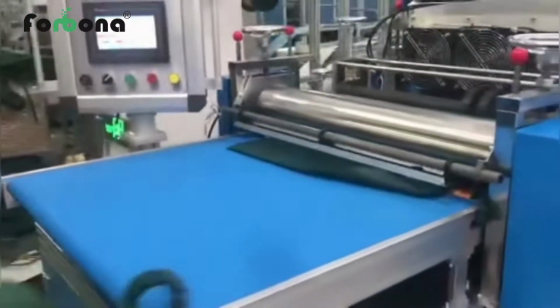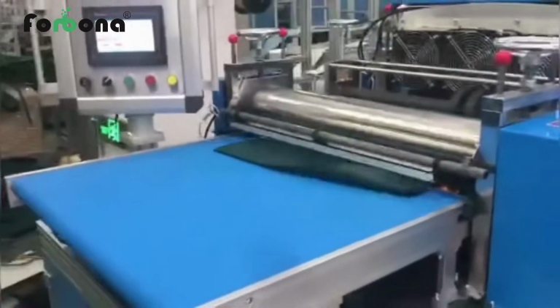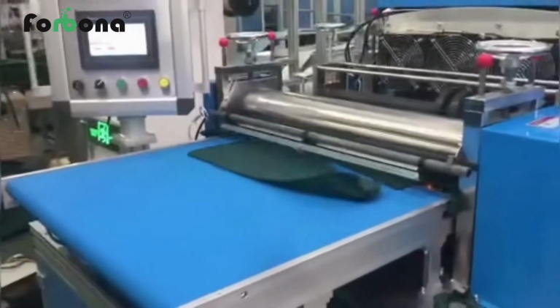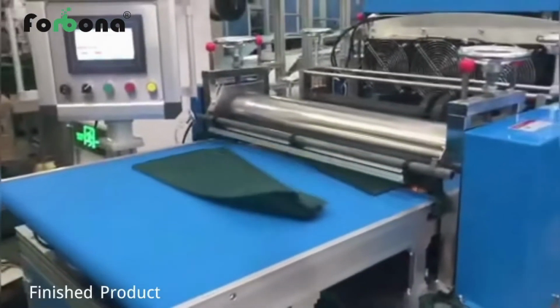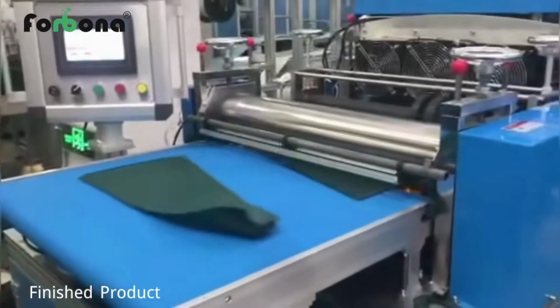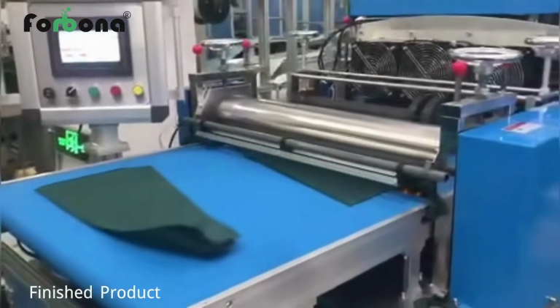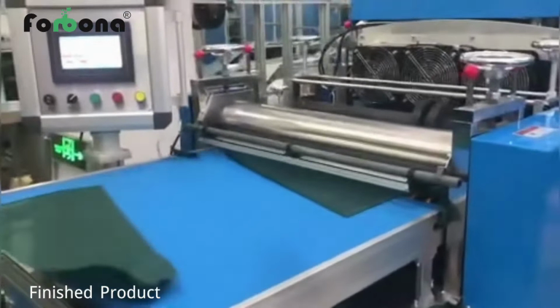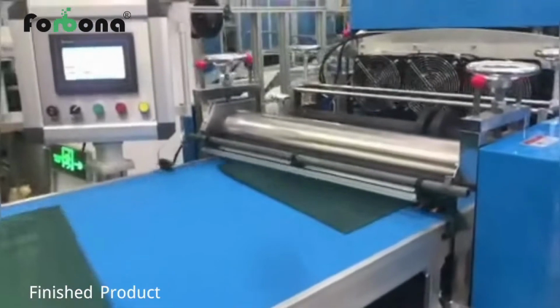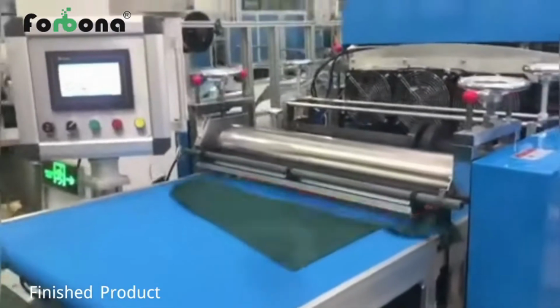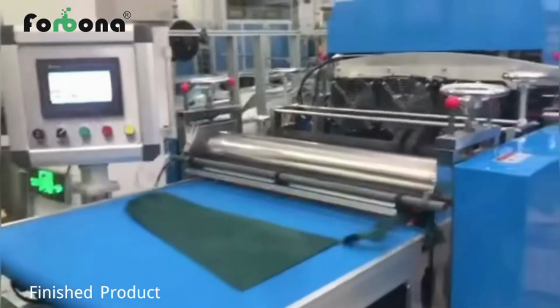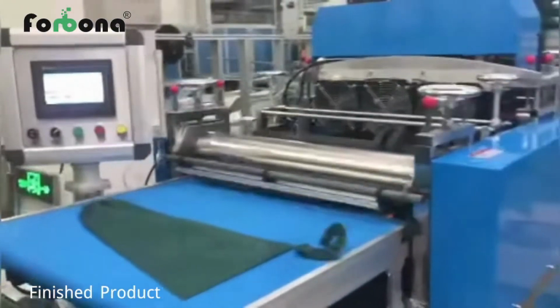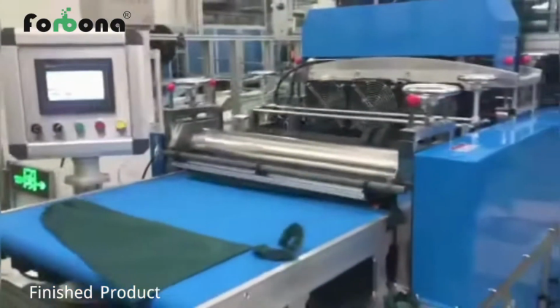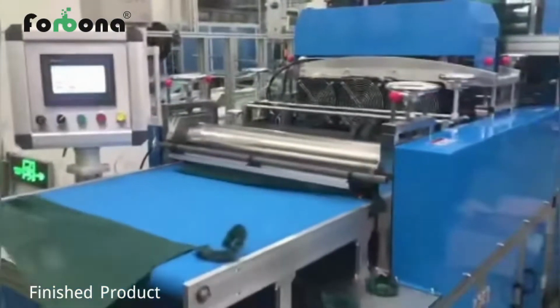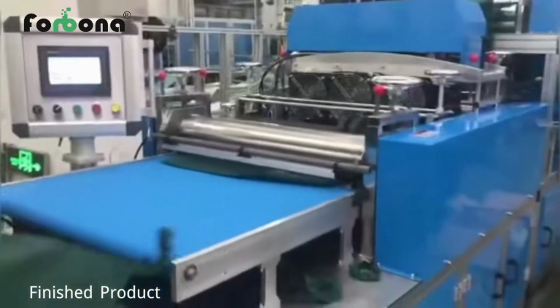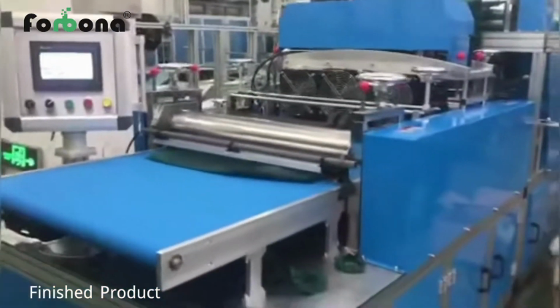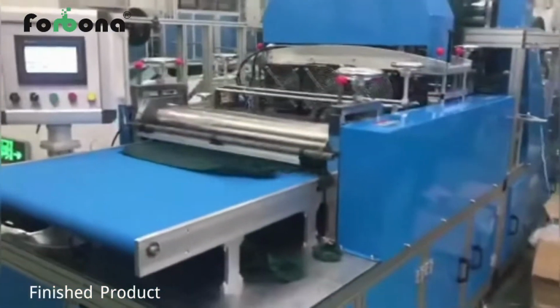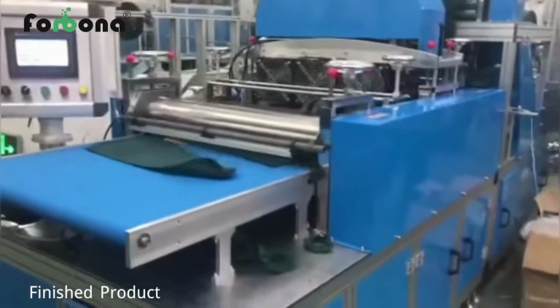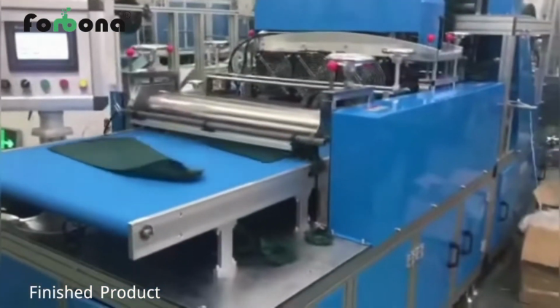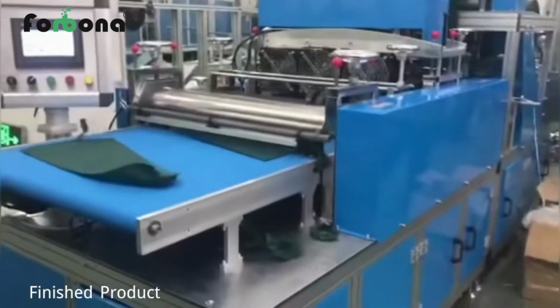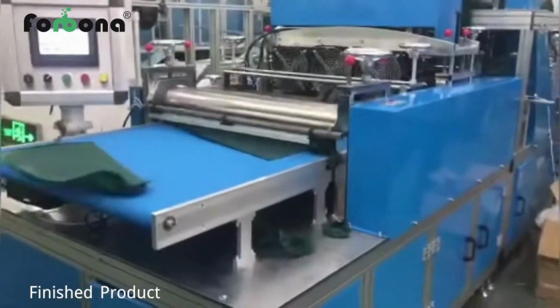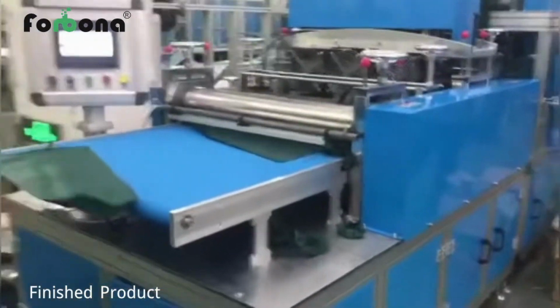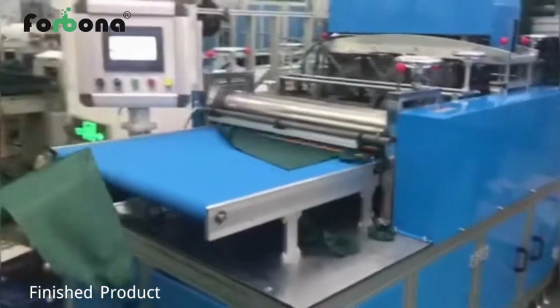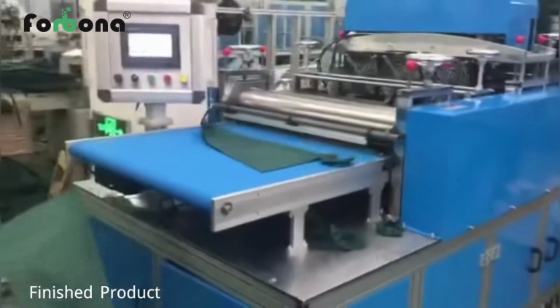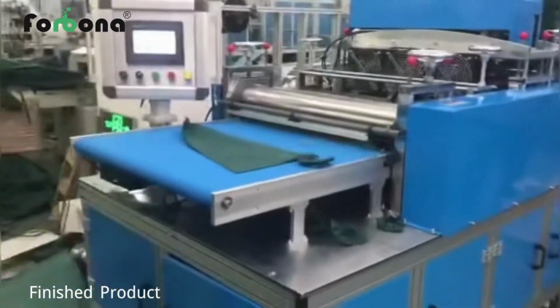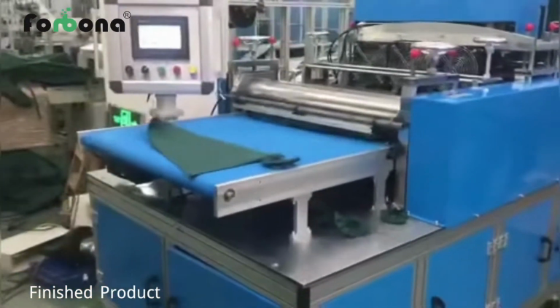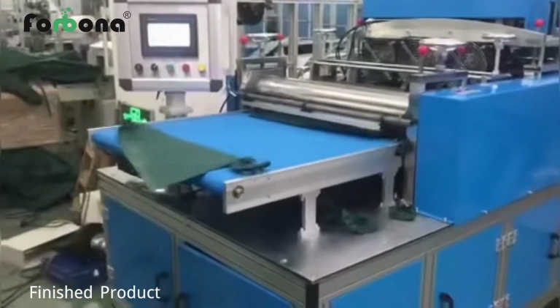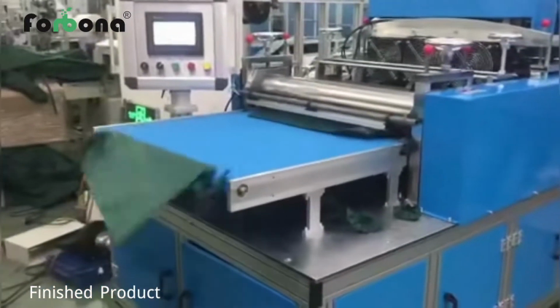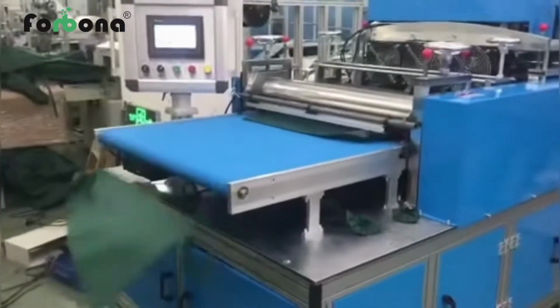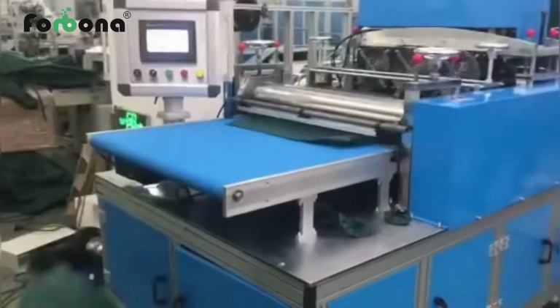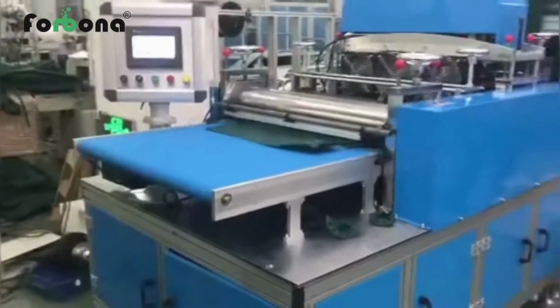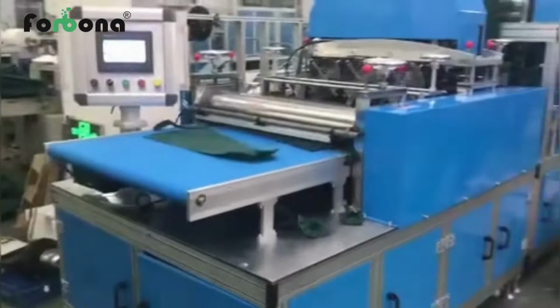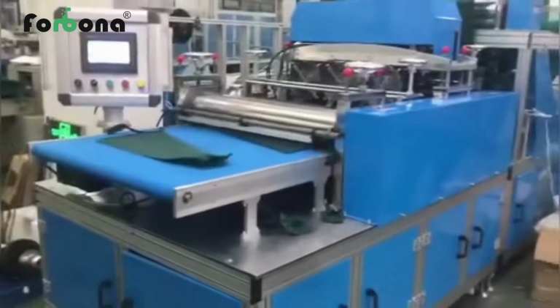If you are interested in our machine, please feel free to contact us. Email: sales@forbana.com